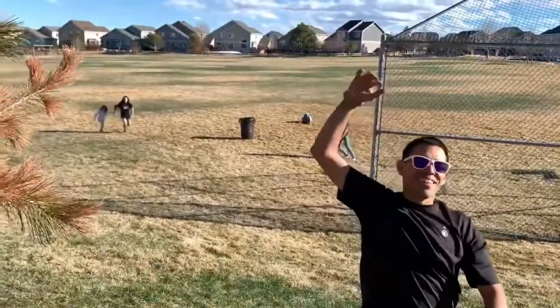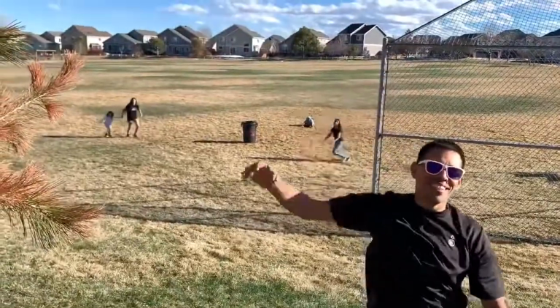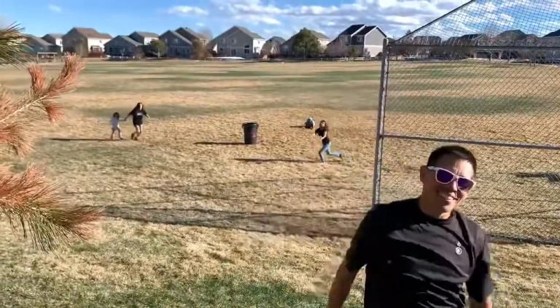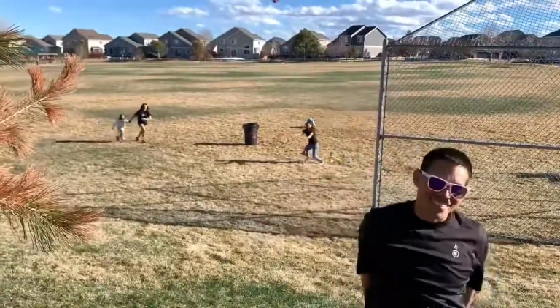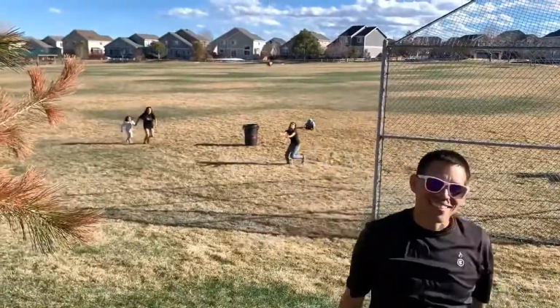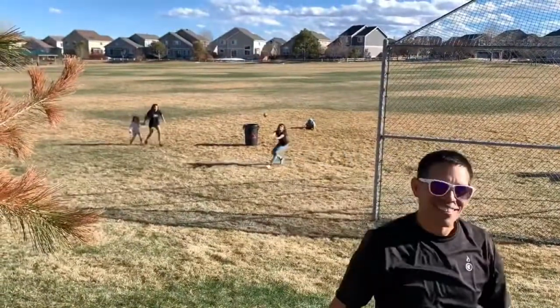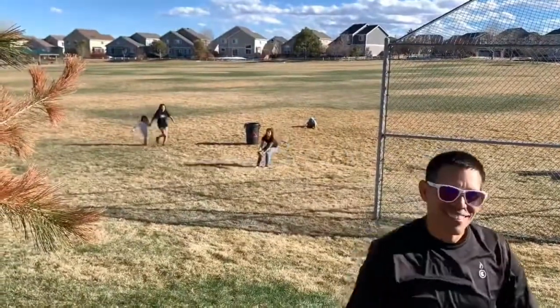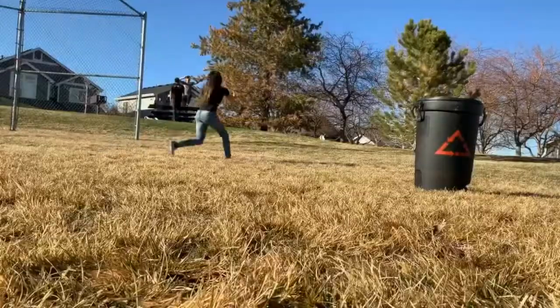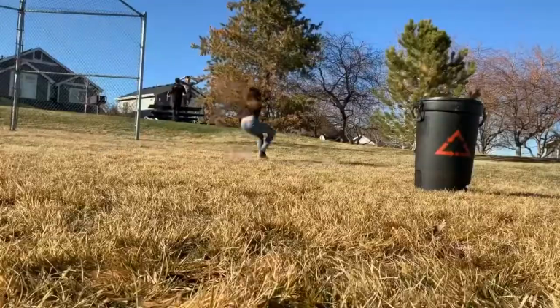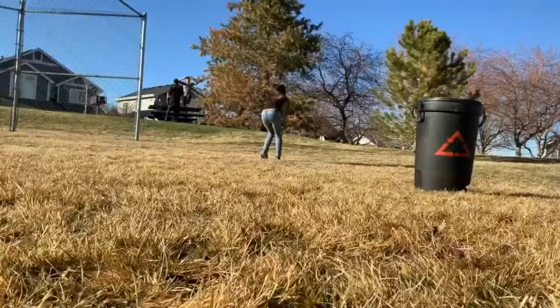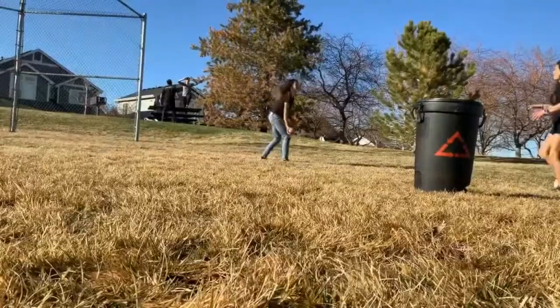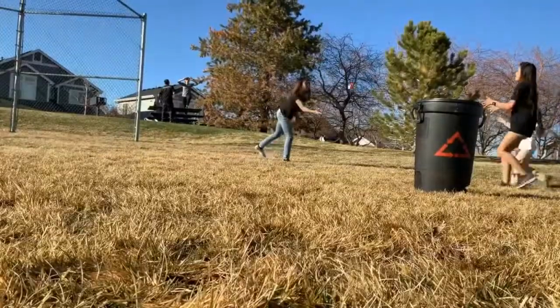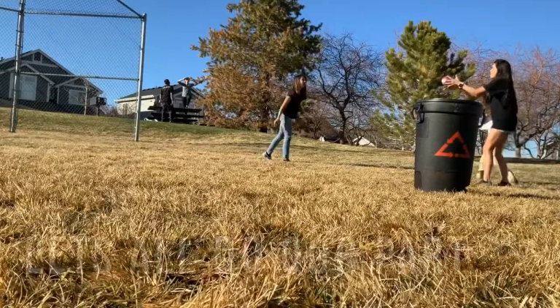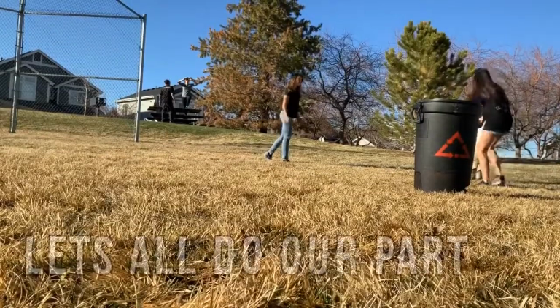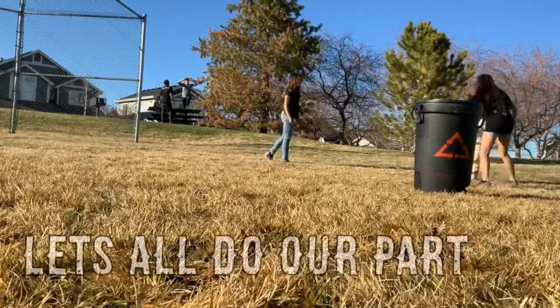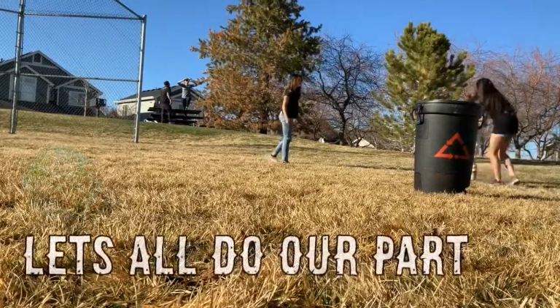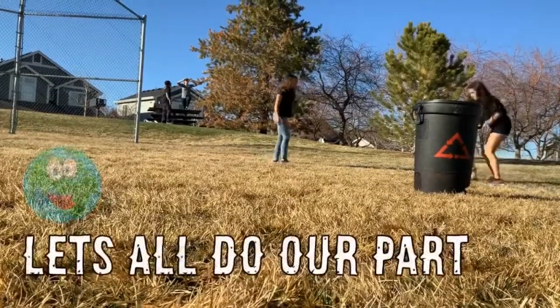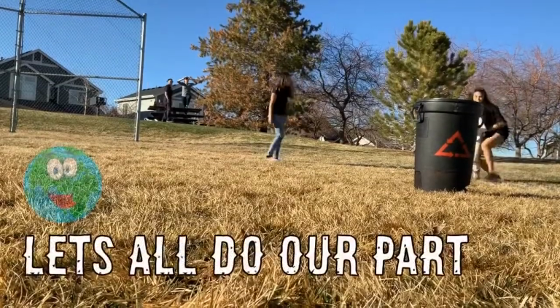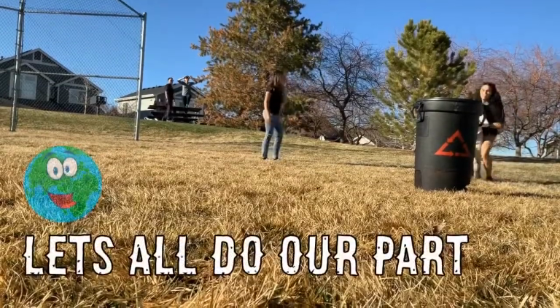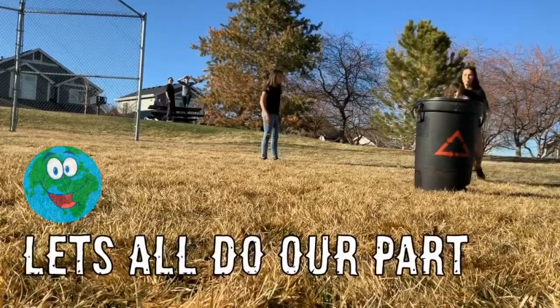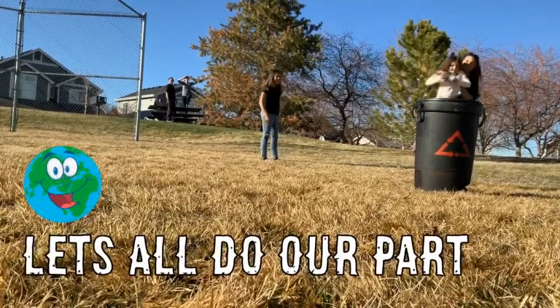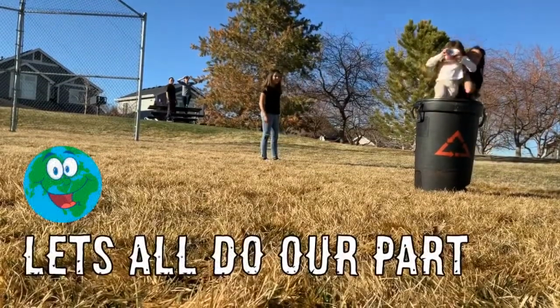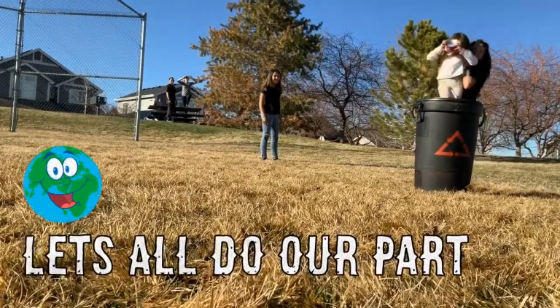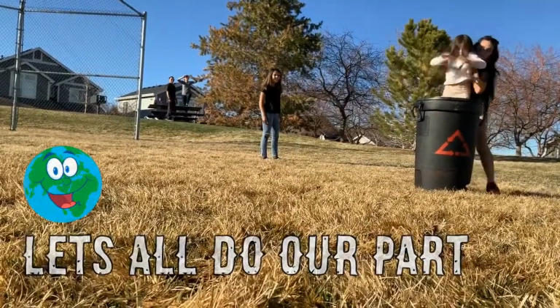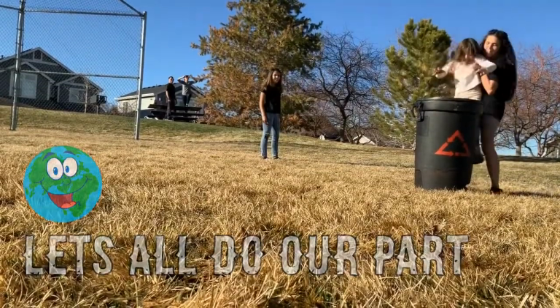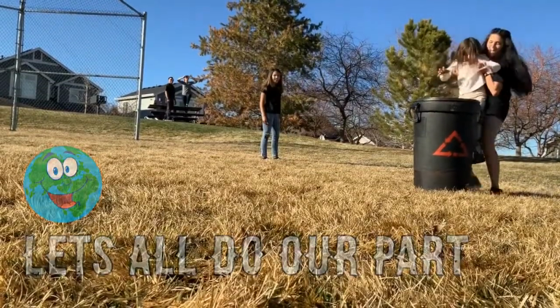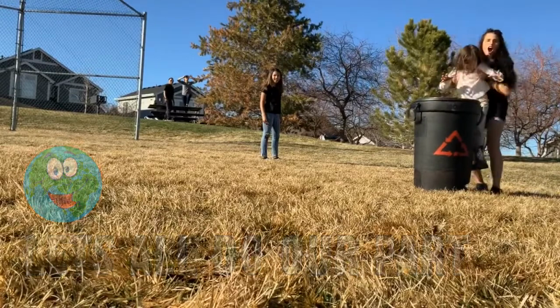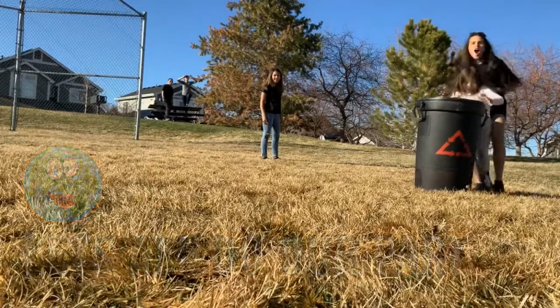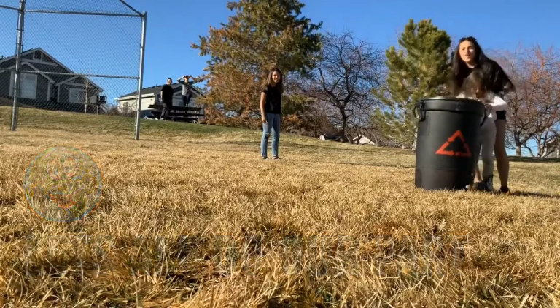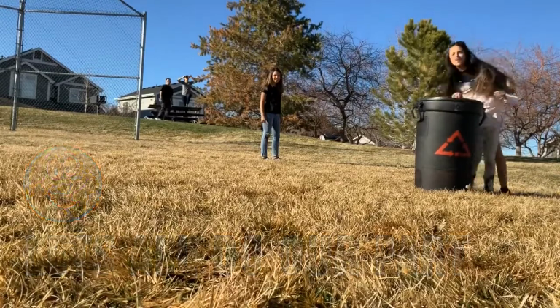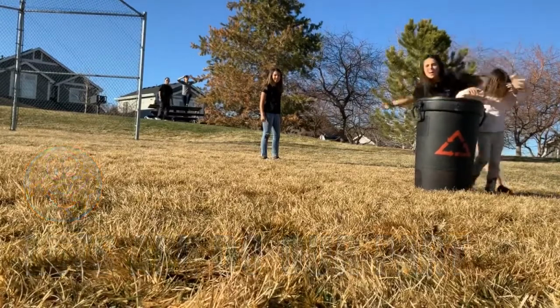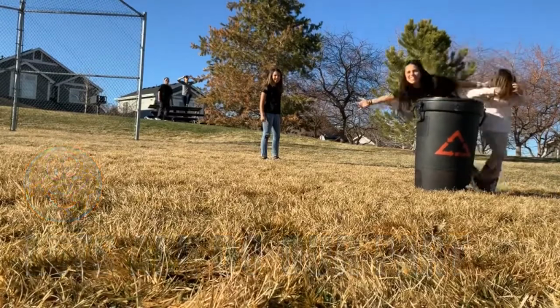Let's get excited about it. And when we do our small part, I think the earth smiles. Get out for good.